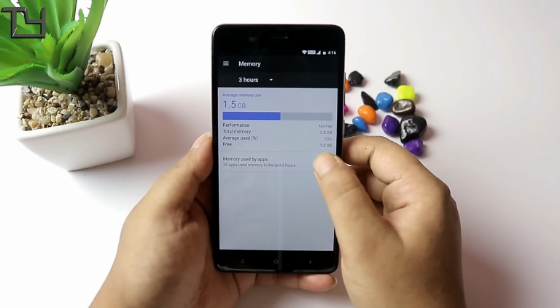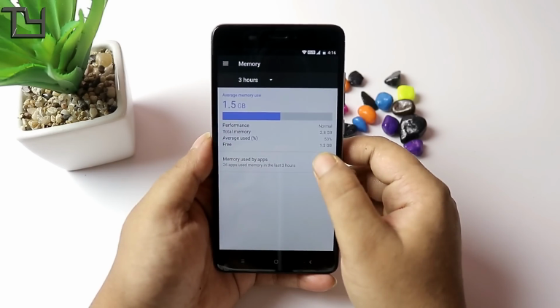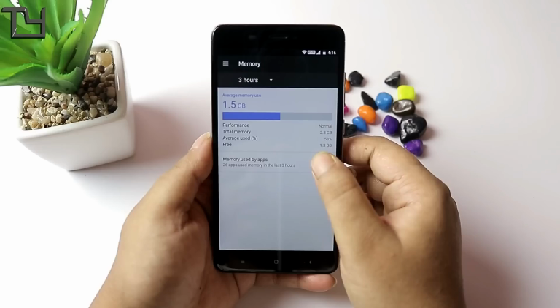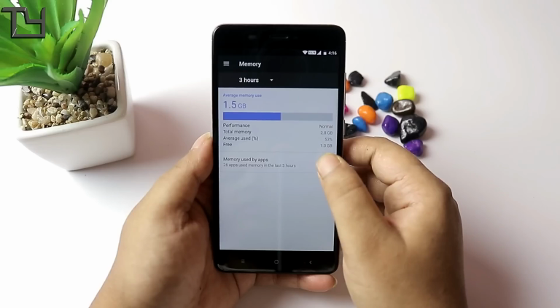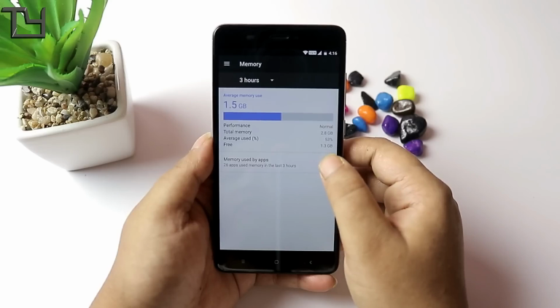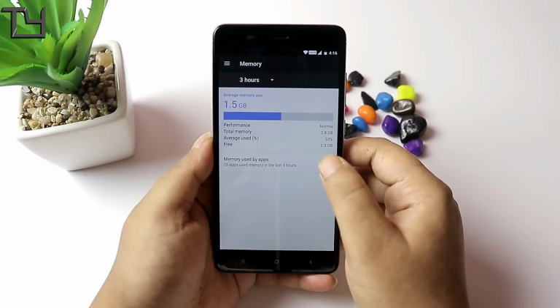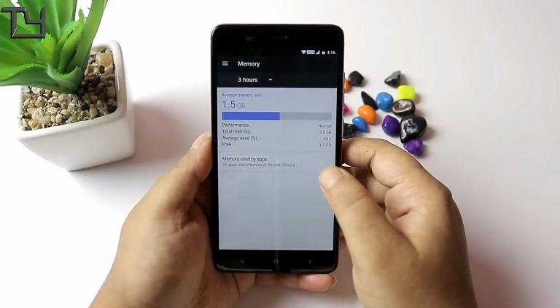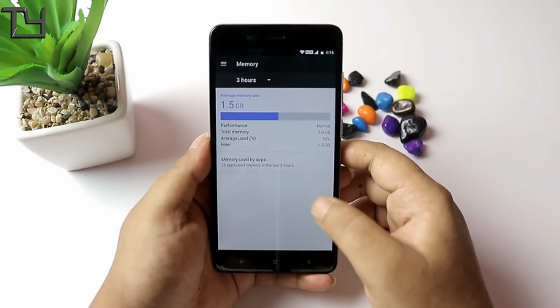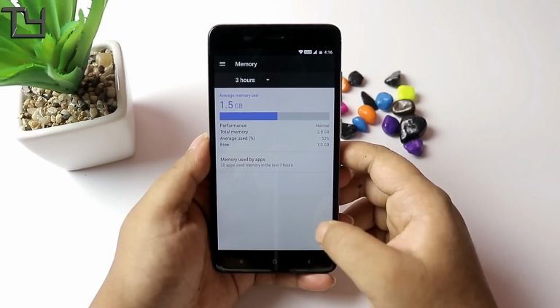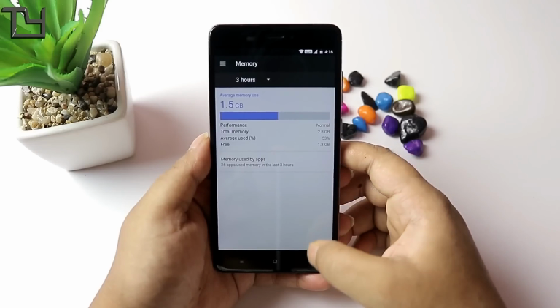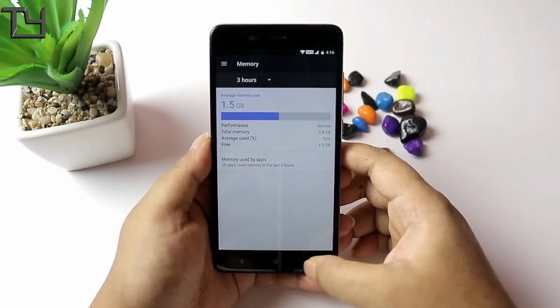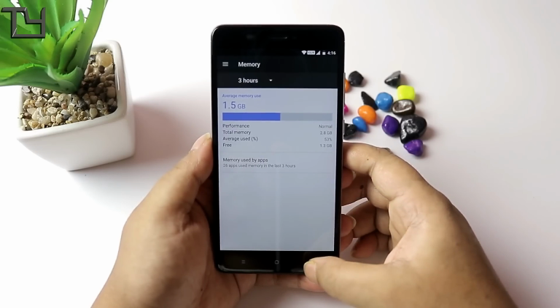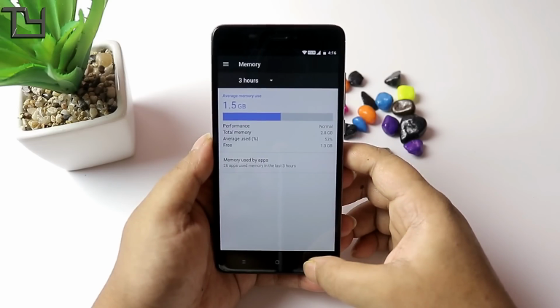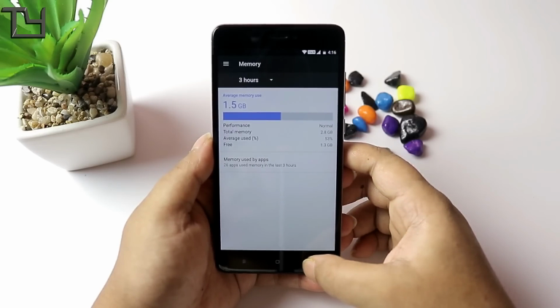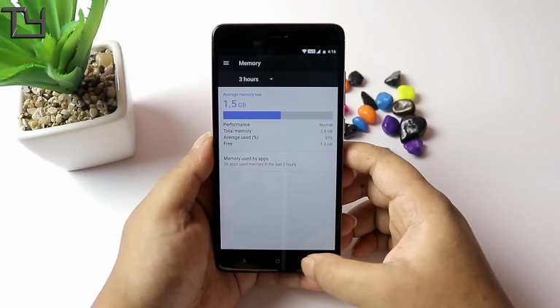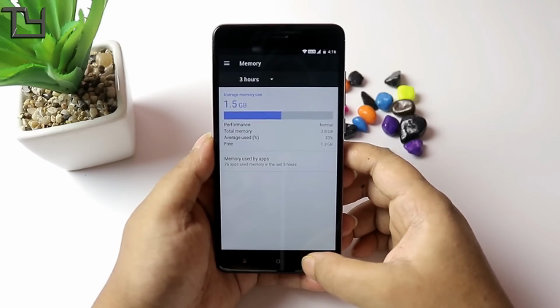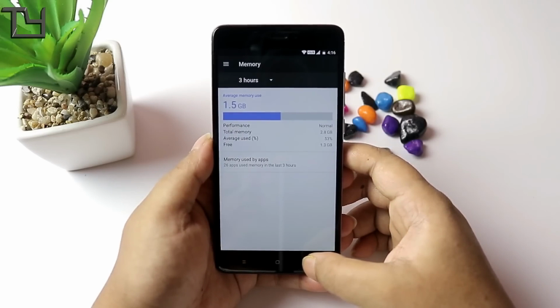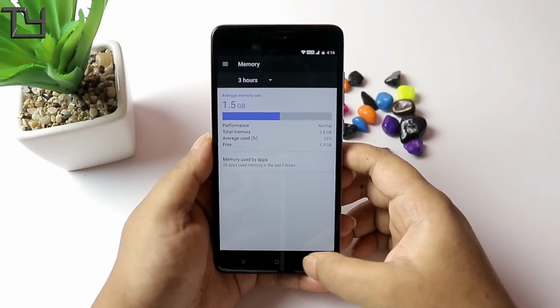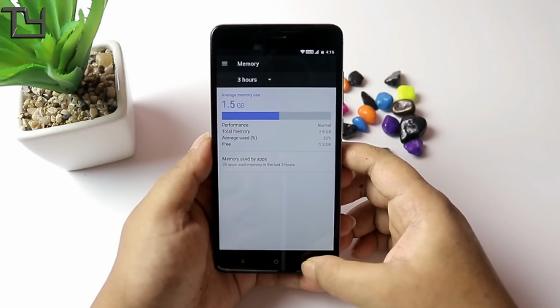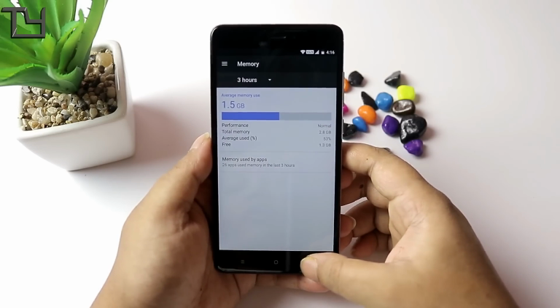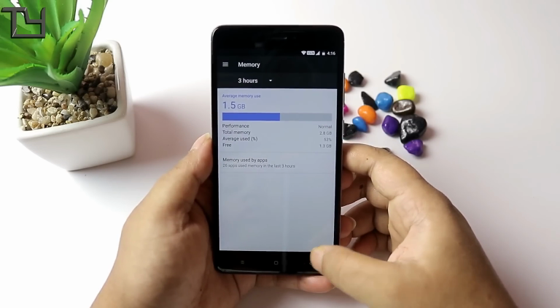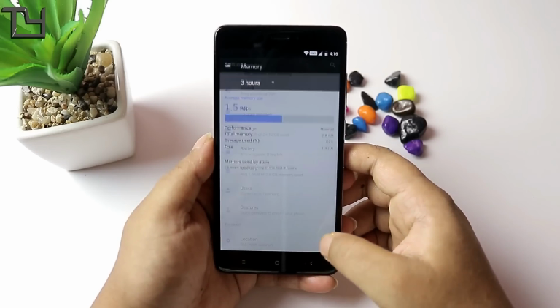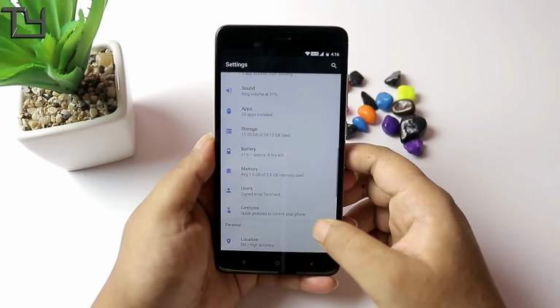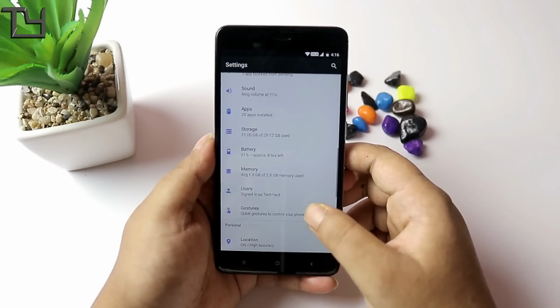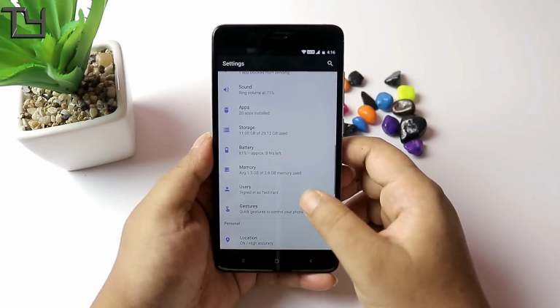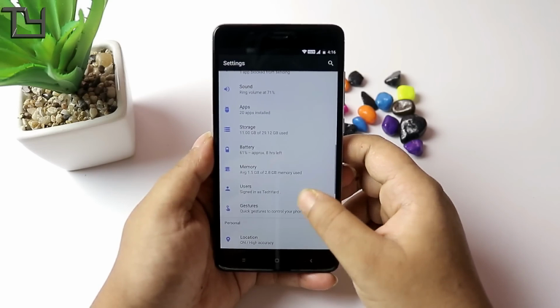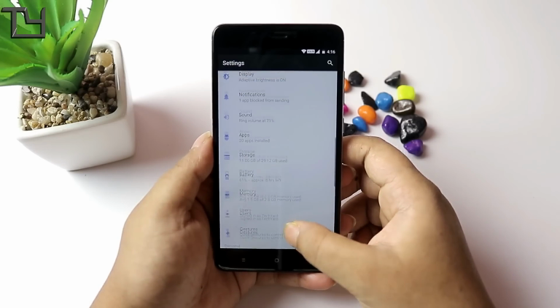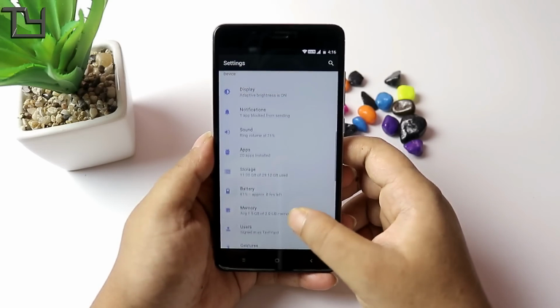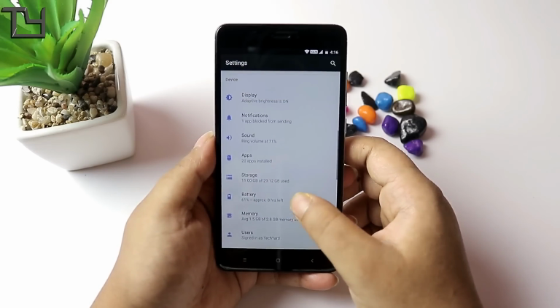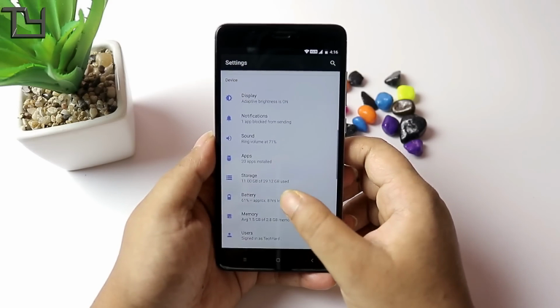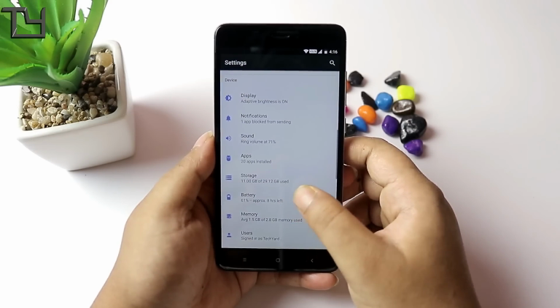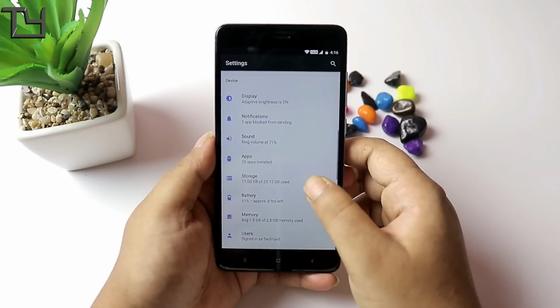Anyway, the 1.3 GB free RAM is on the first boot. It is good.